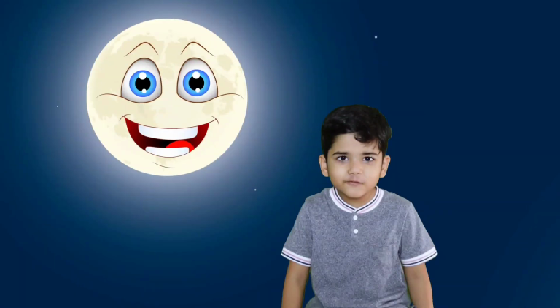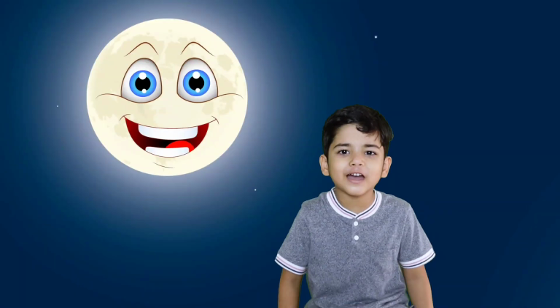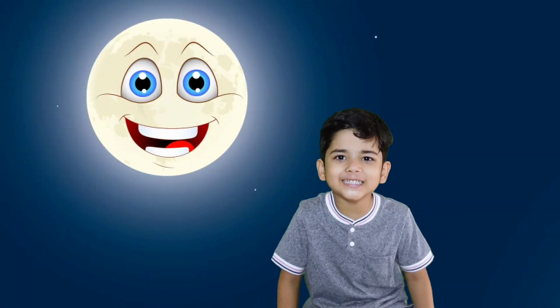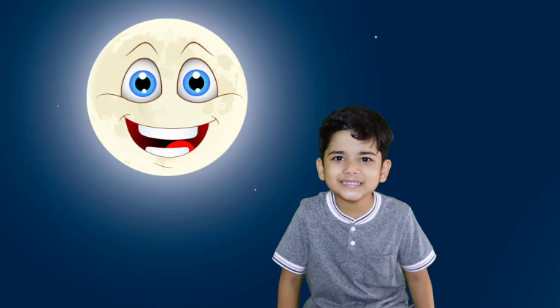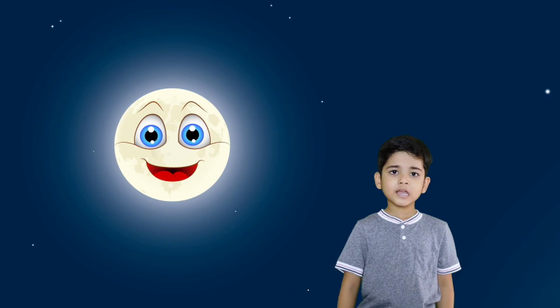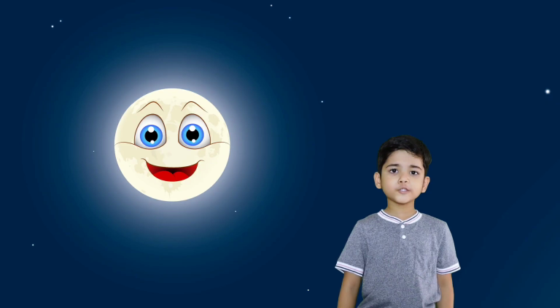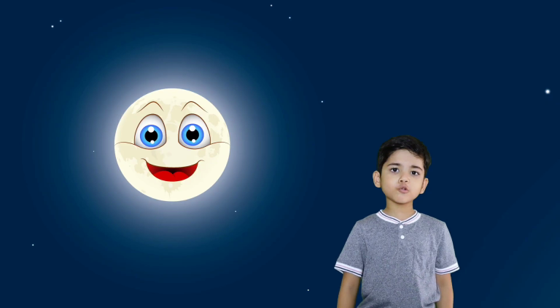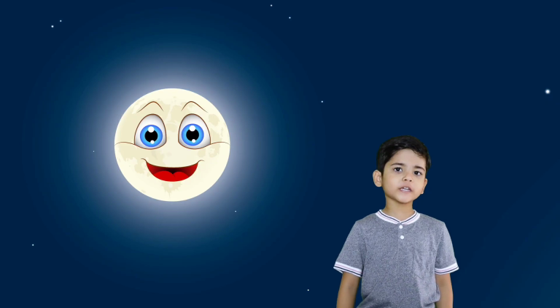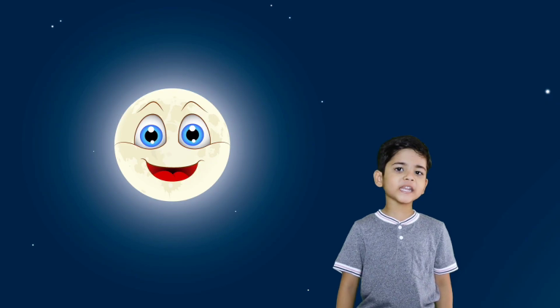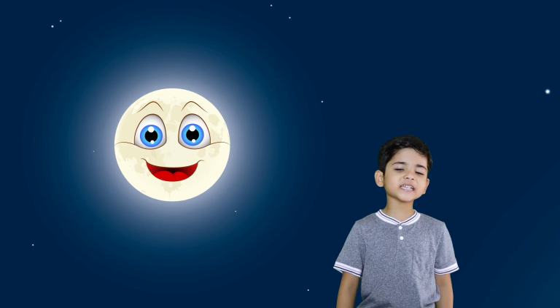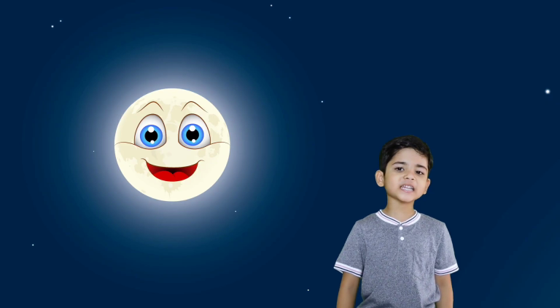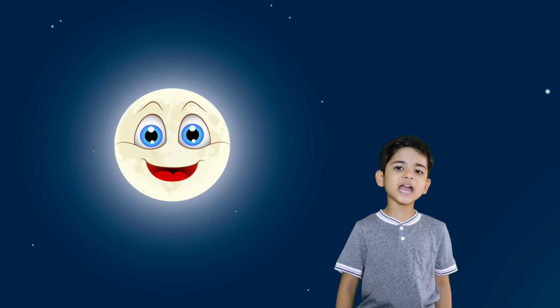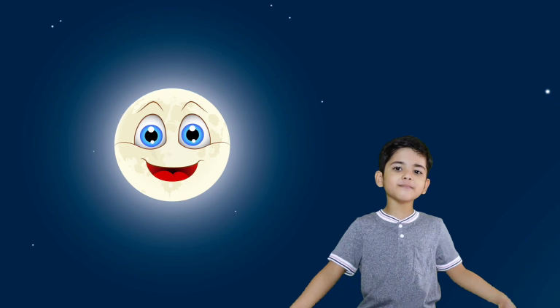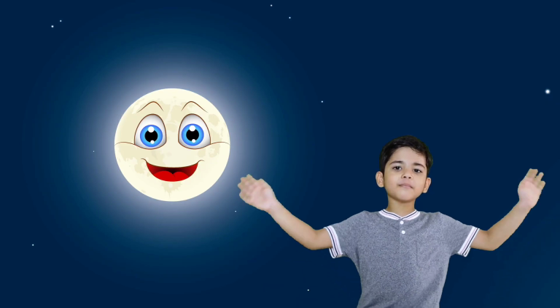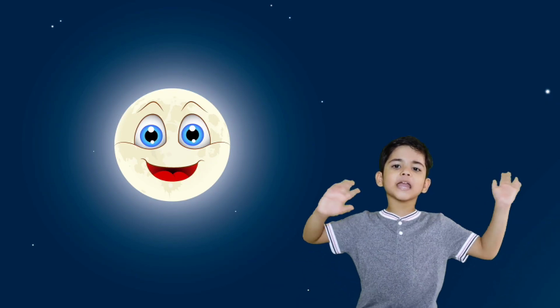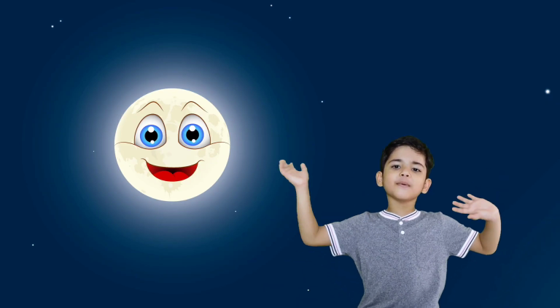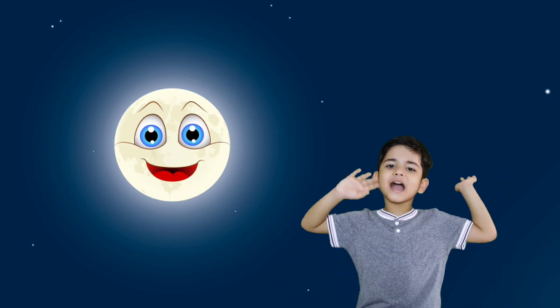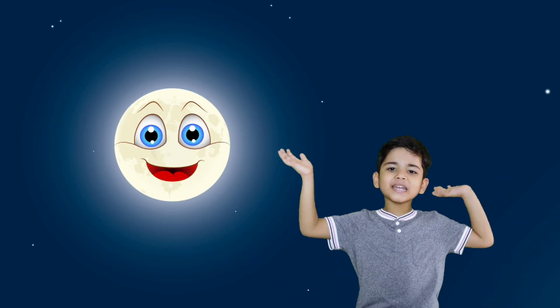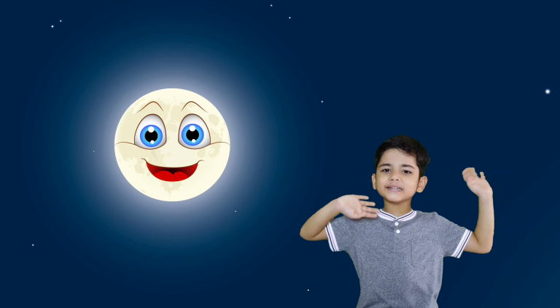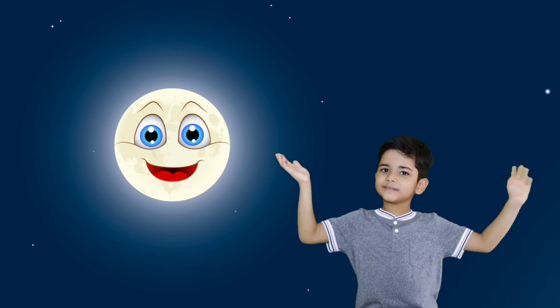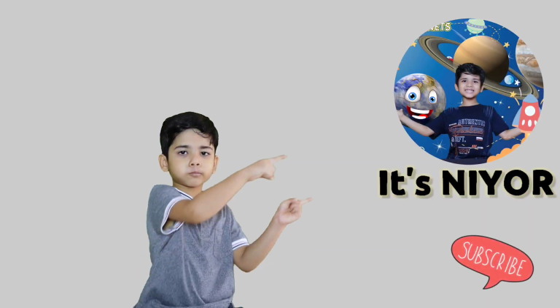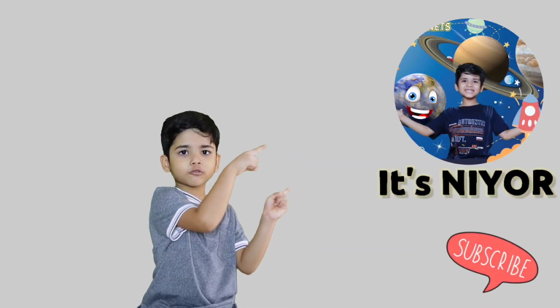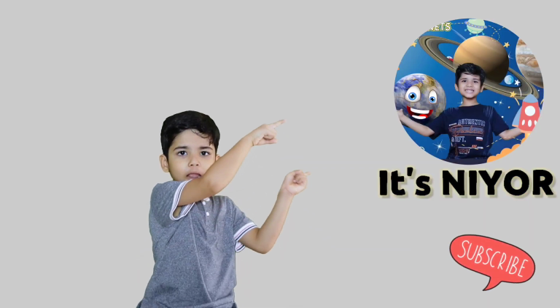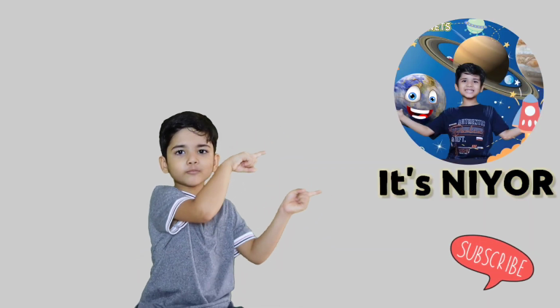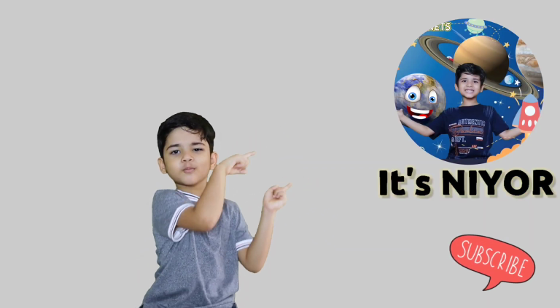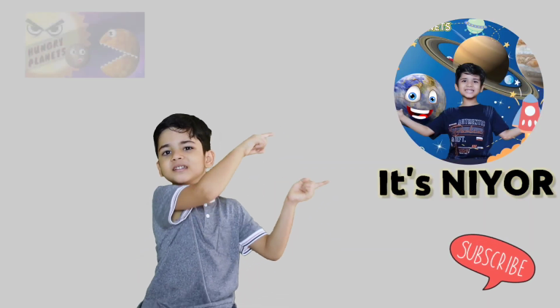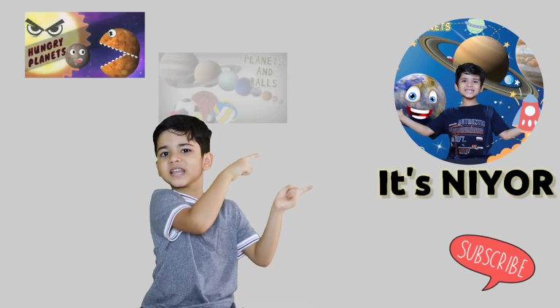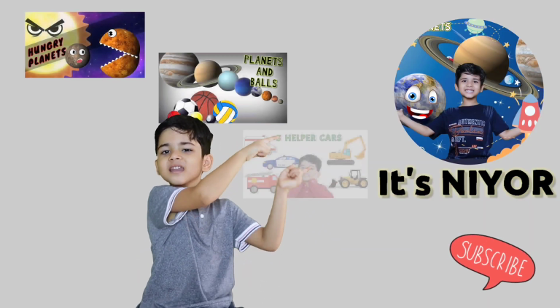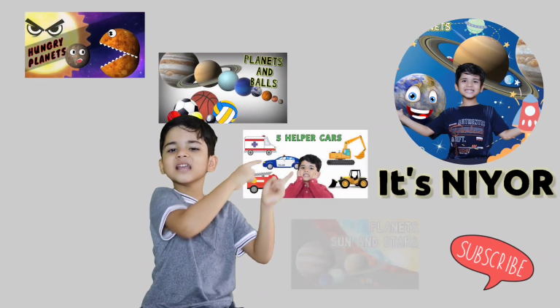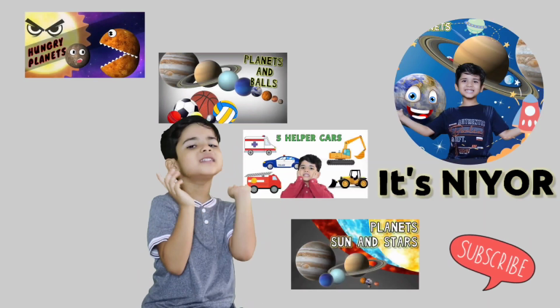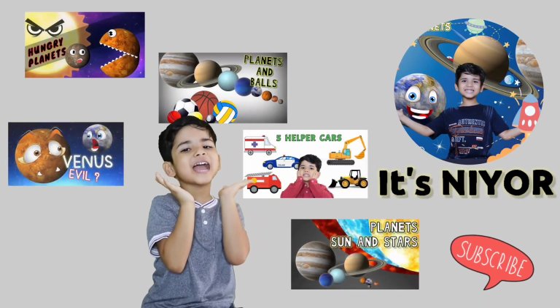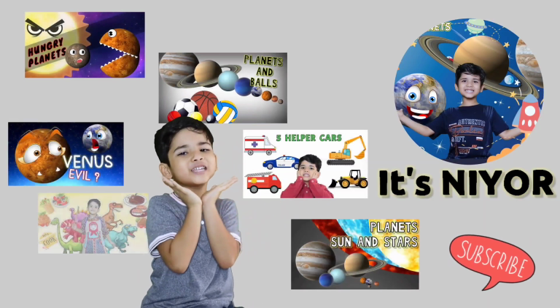Did you have fun? See you next time! Bye bye! Subscribe to my channel! Thank you!